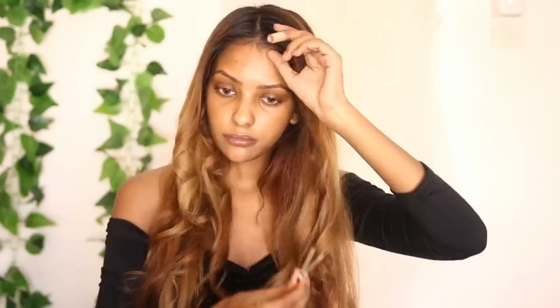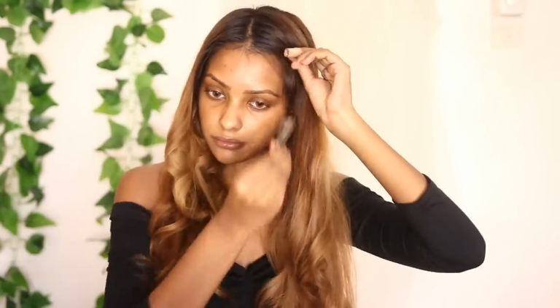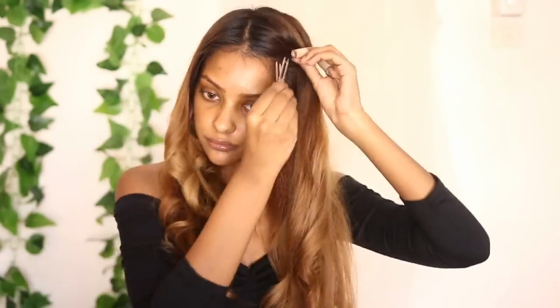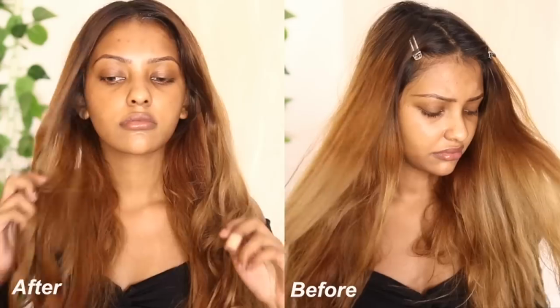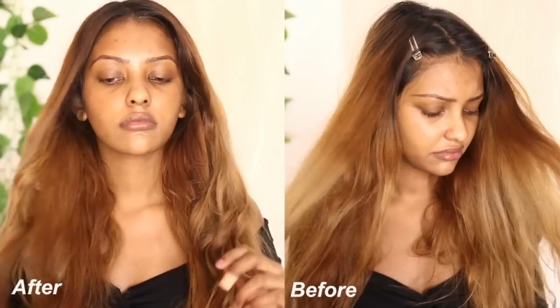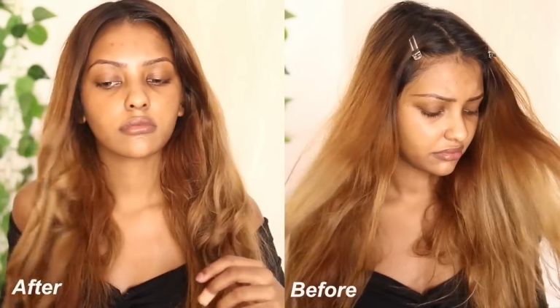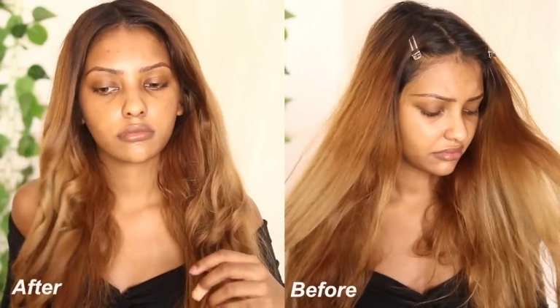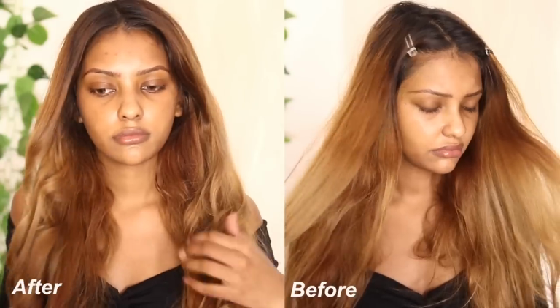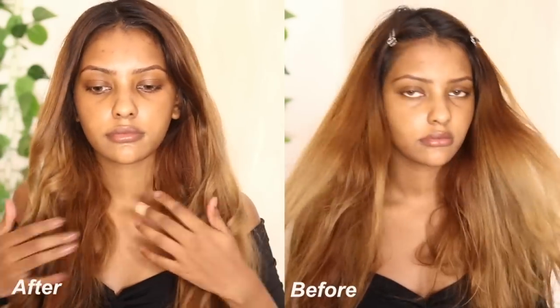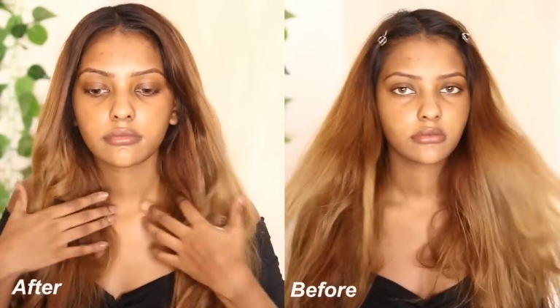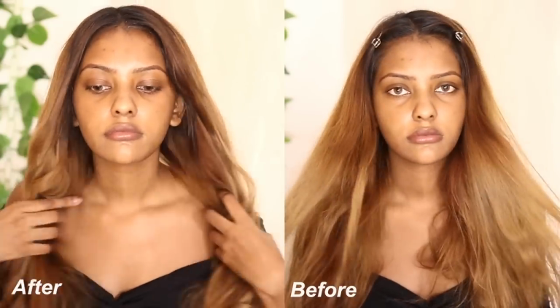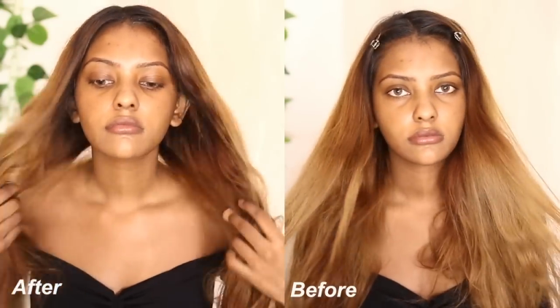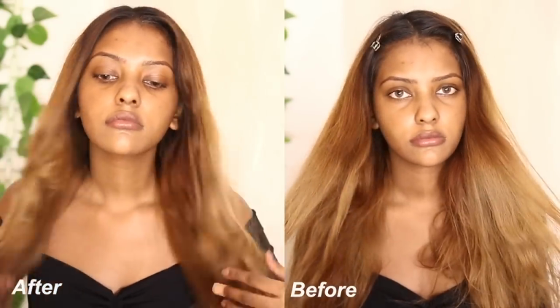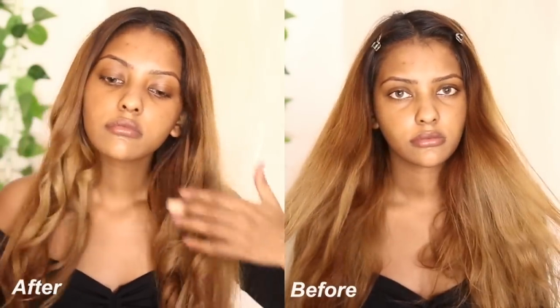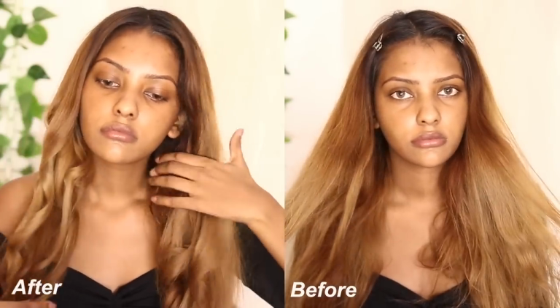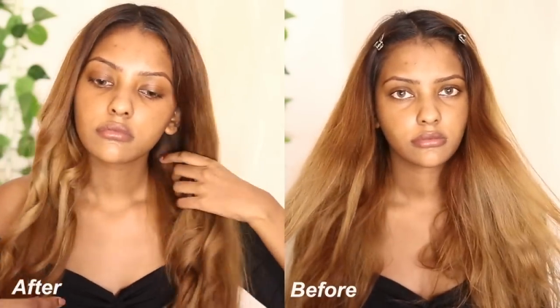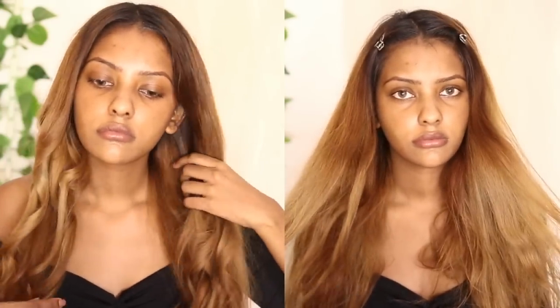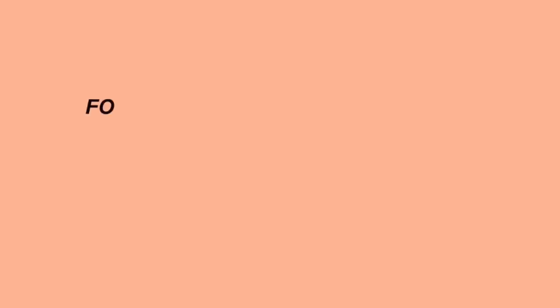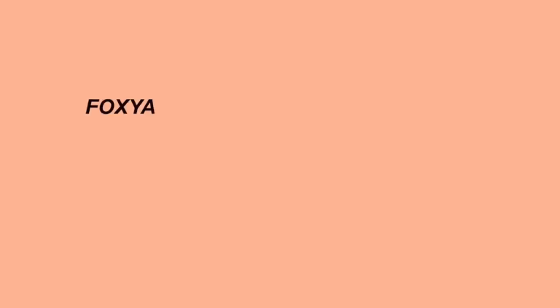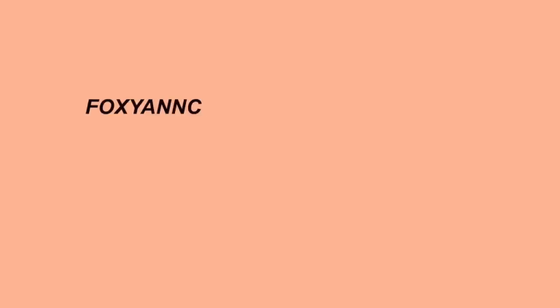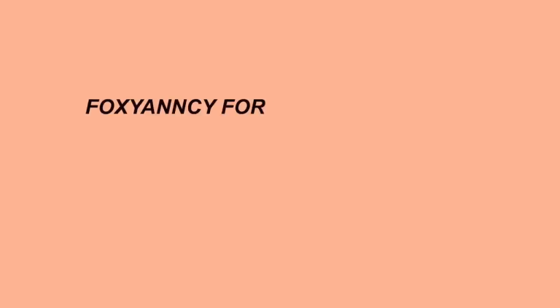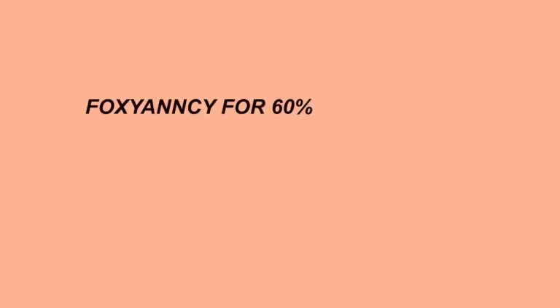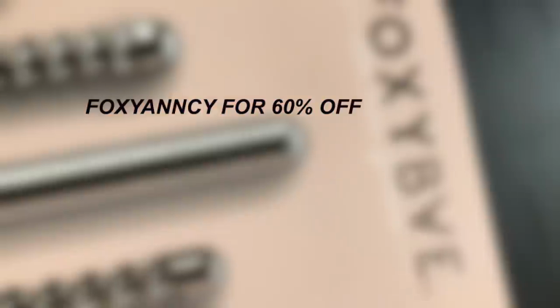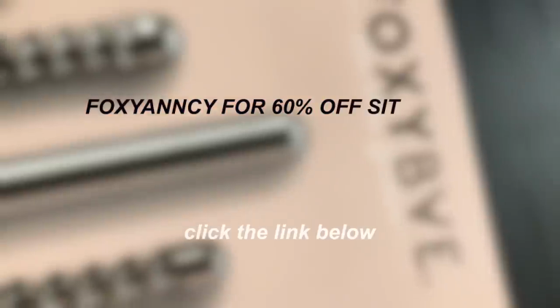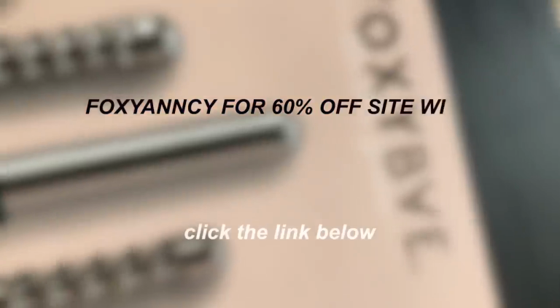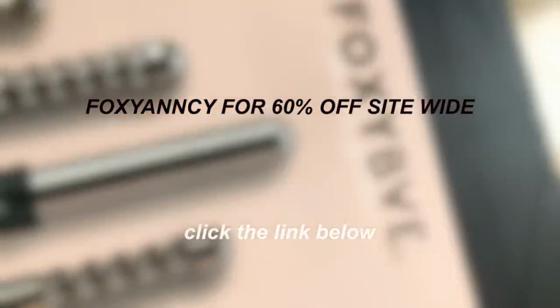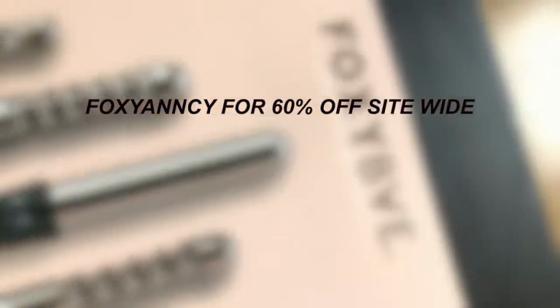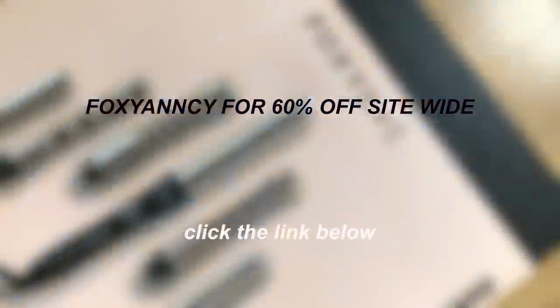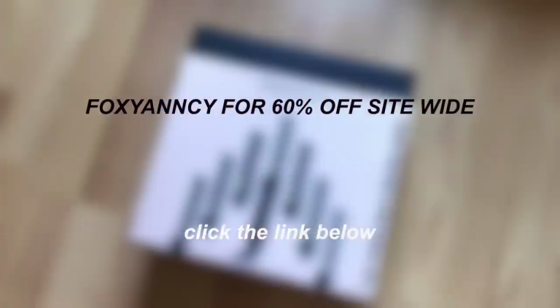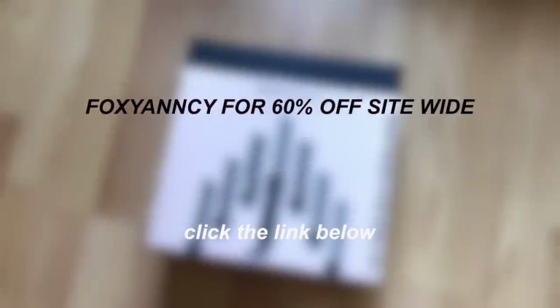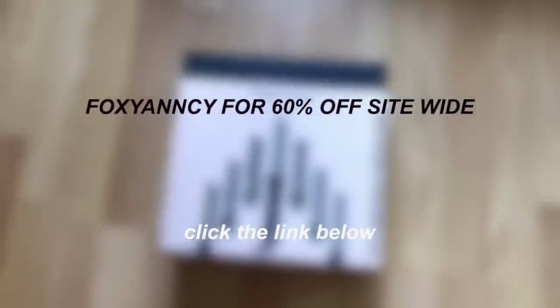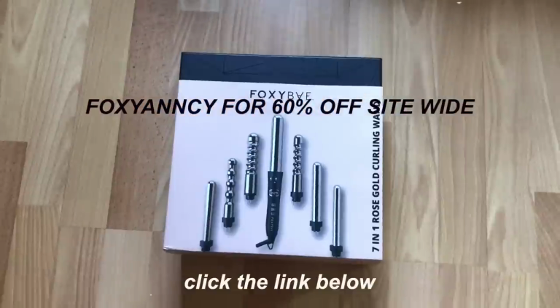So this is what the before and after looks like! If you want to purchase the set you can use the code FOXY YANCY for 60% off the whole website. All you have to do is click the link below and you can purchase it.